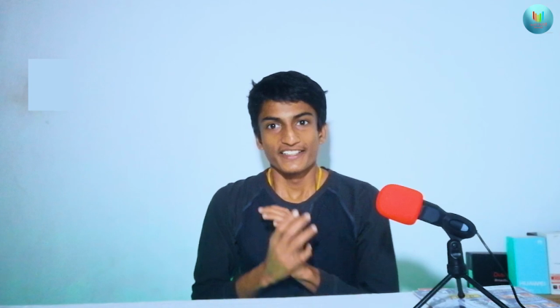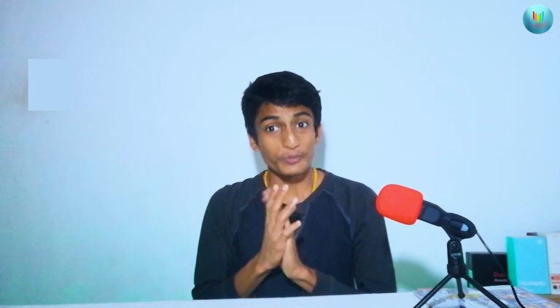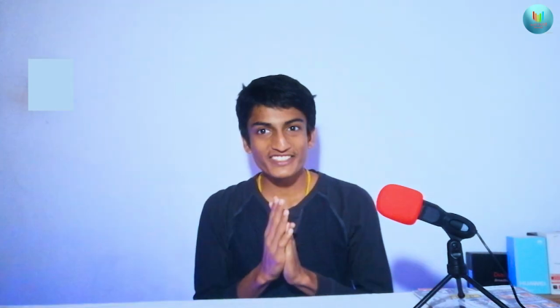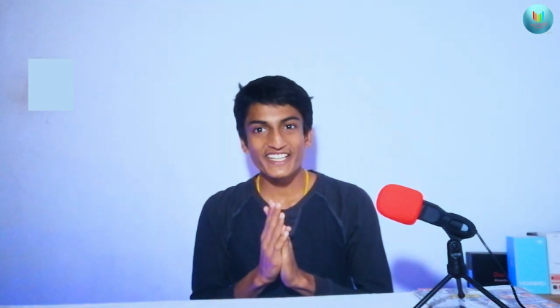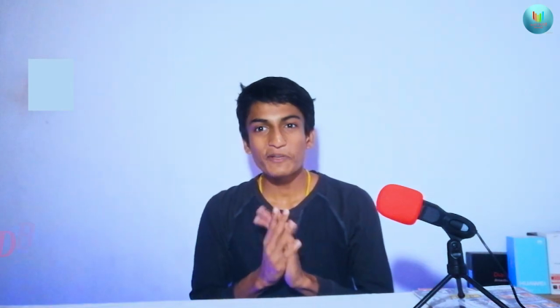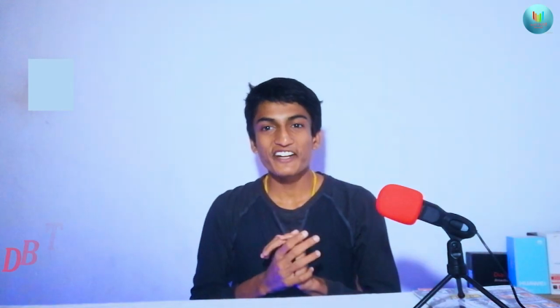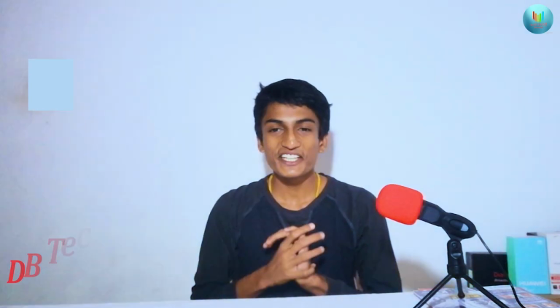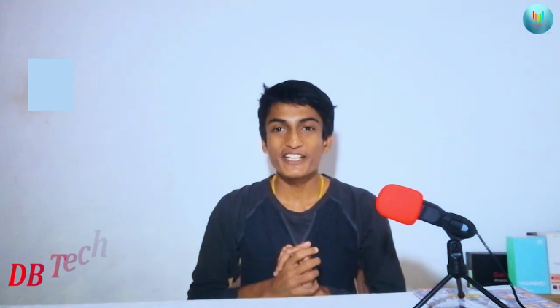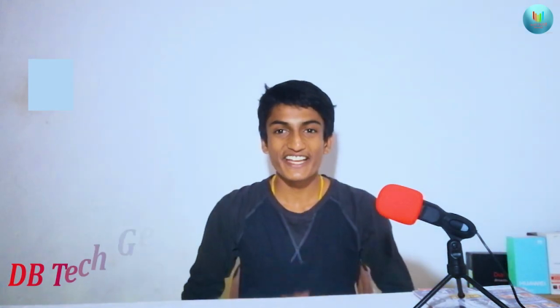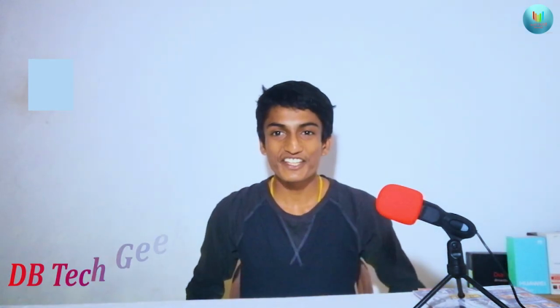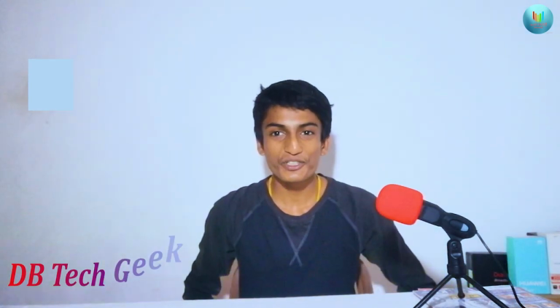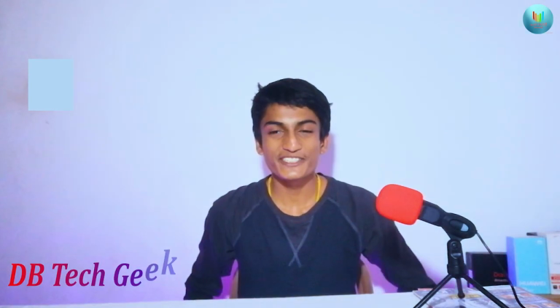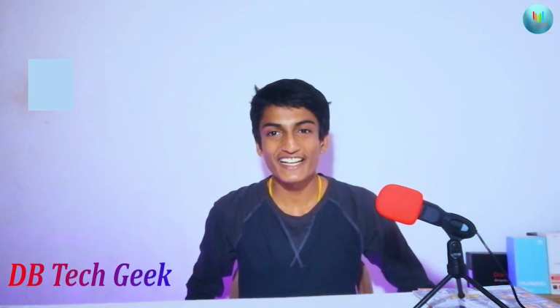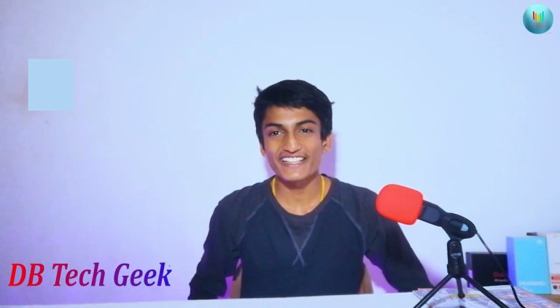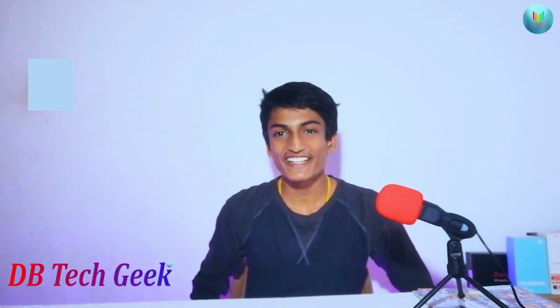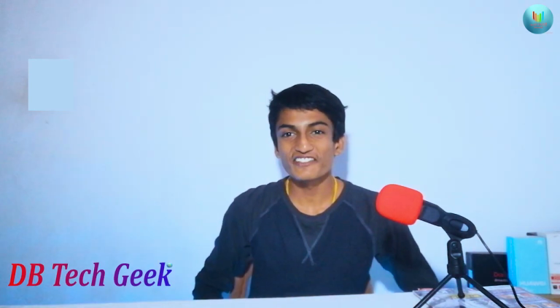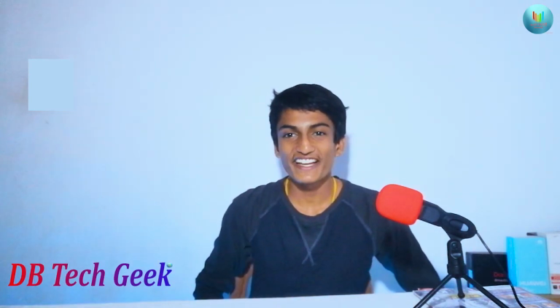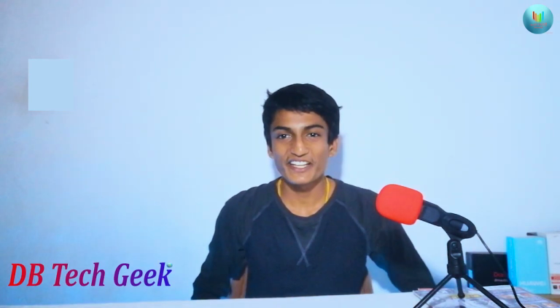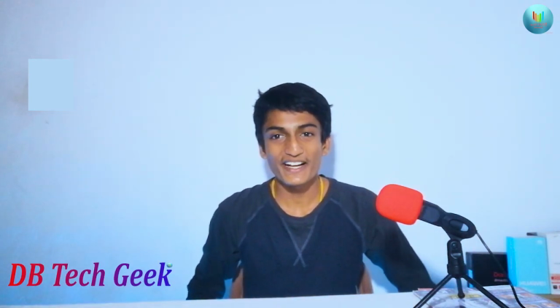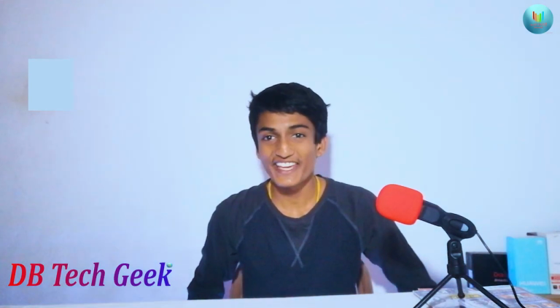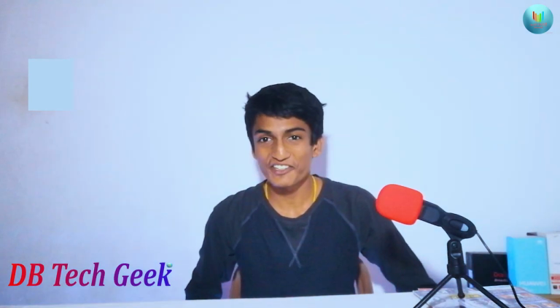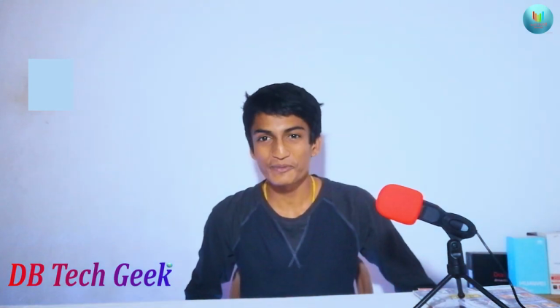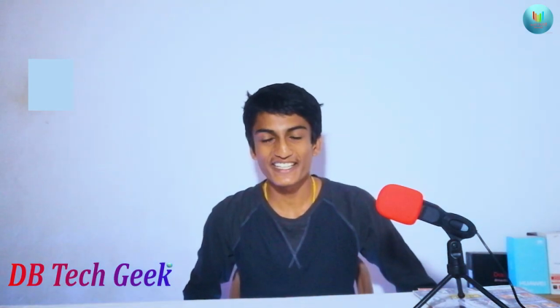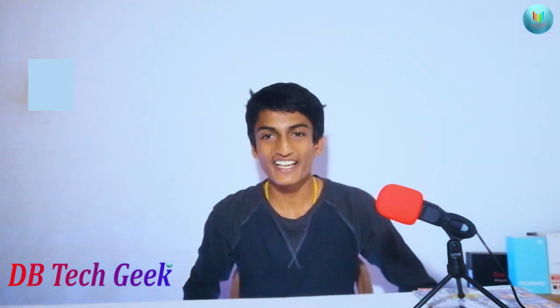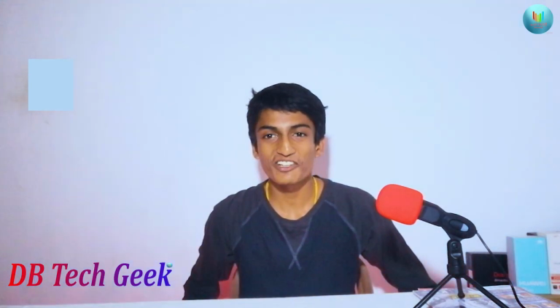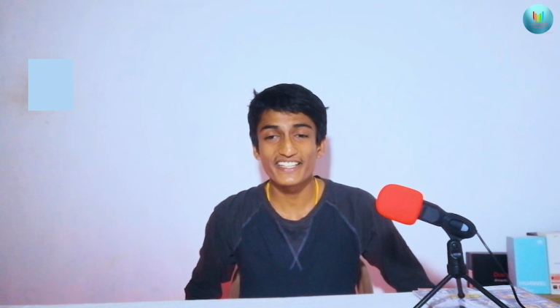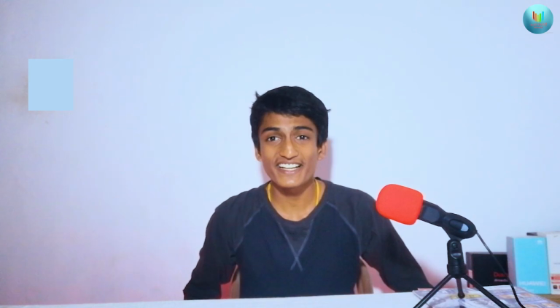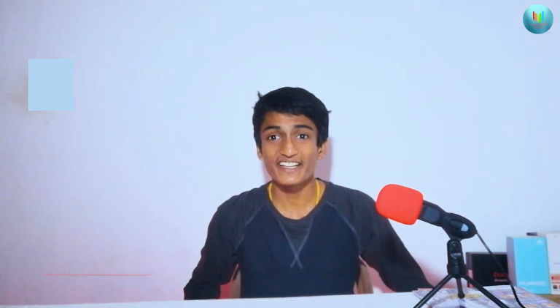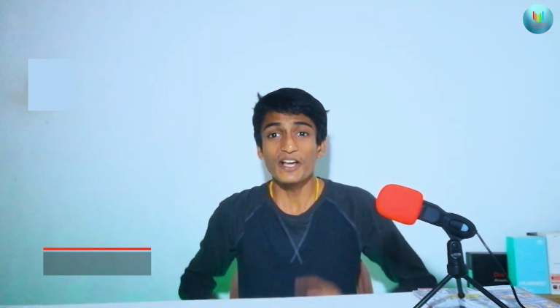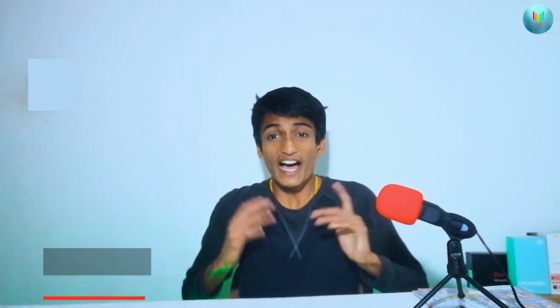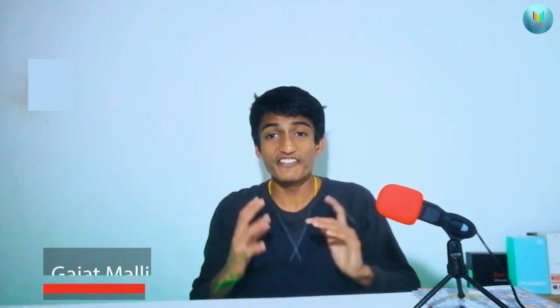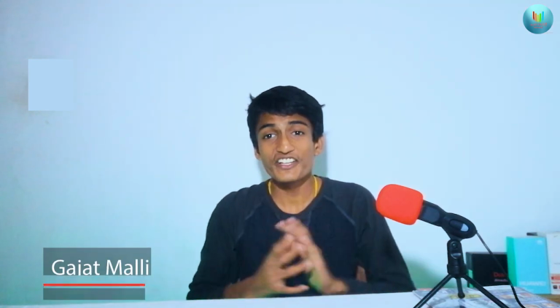This video is on our YouTube channel. In this video, we will be discussing a new topic.